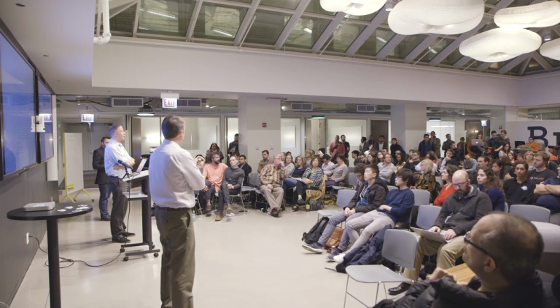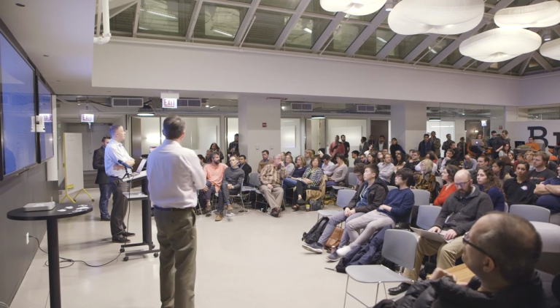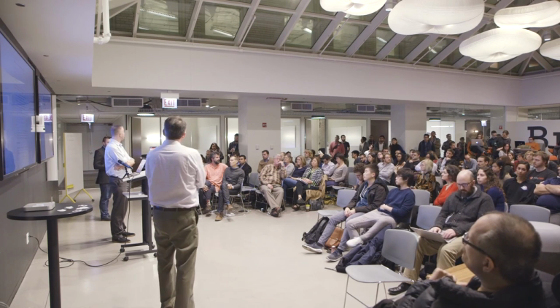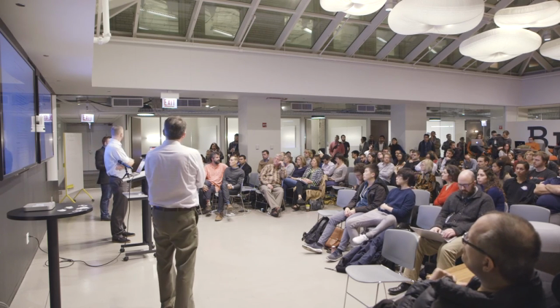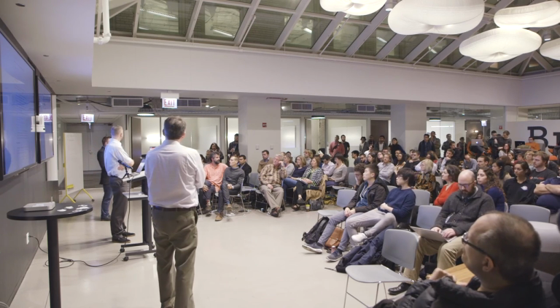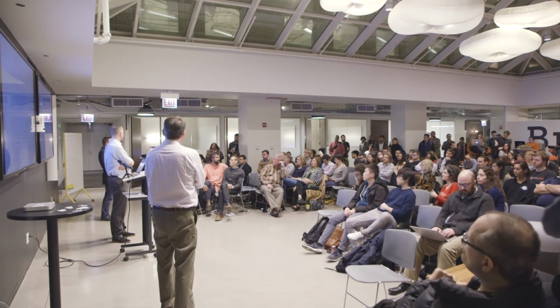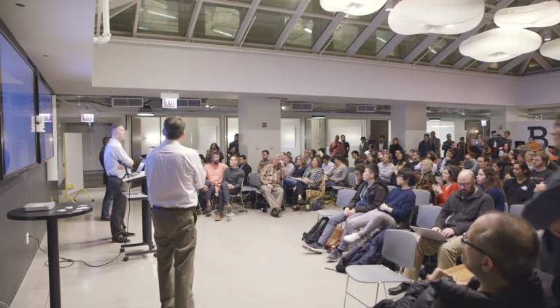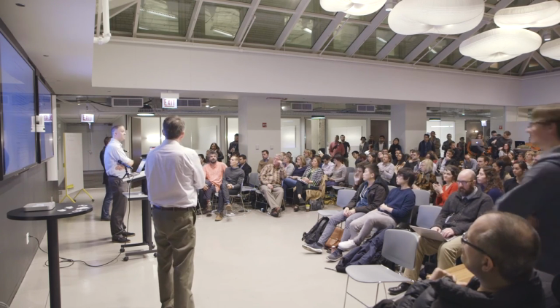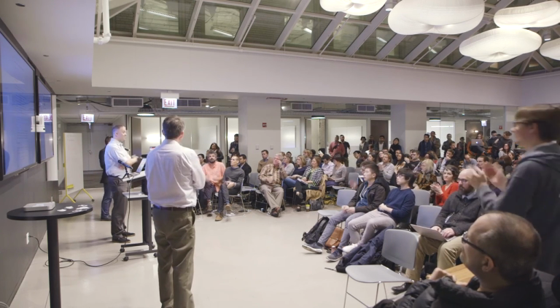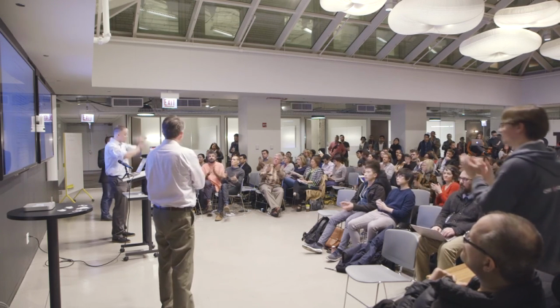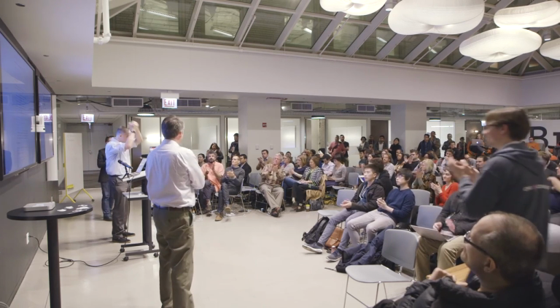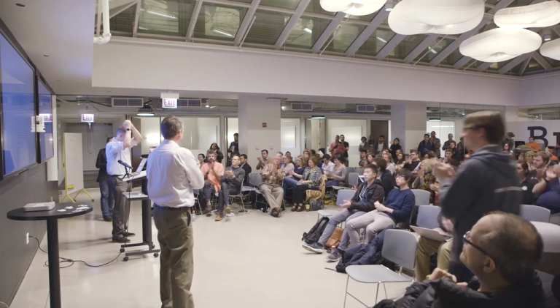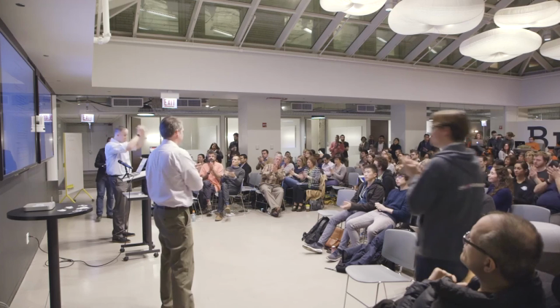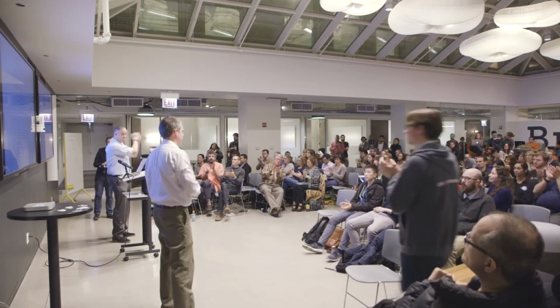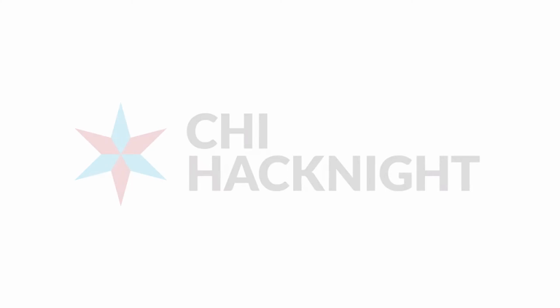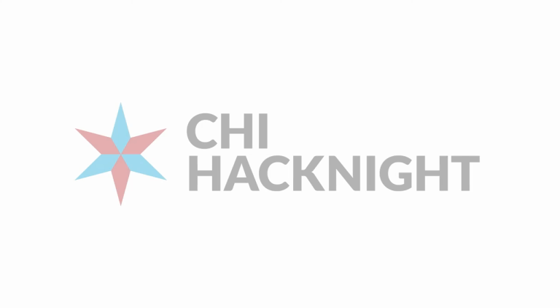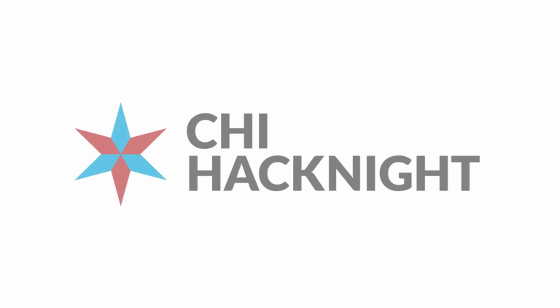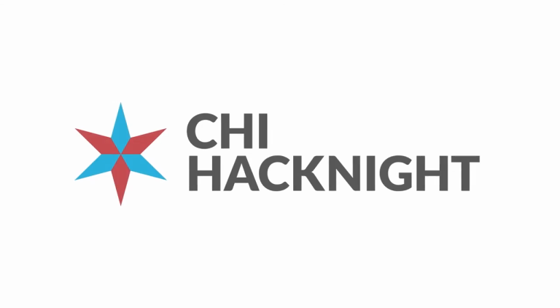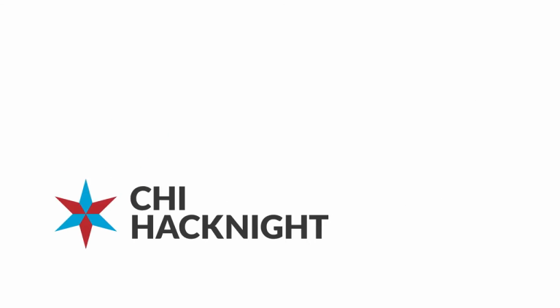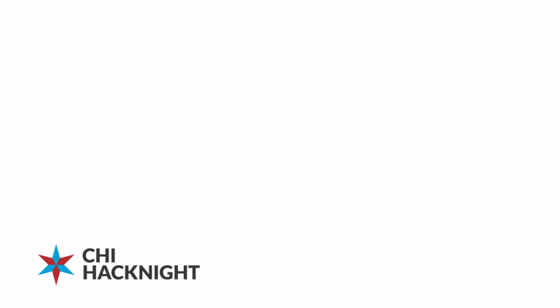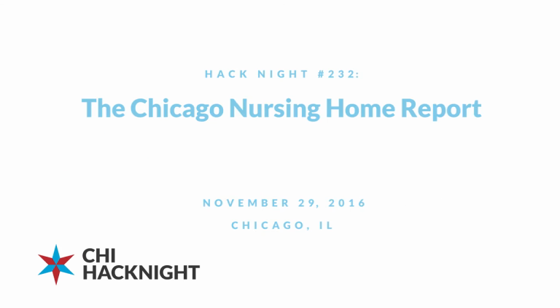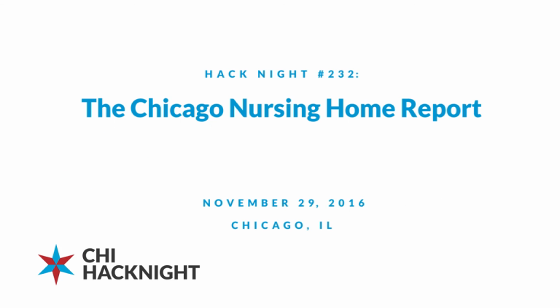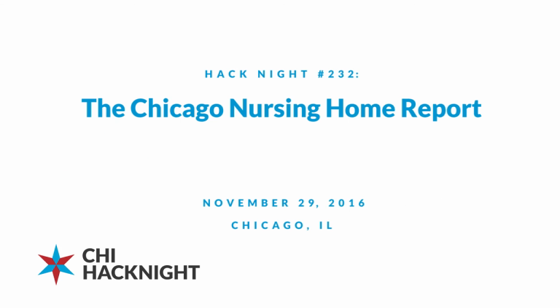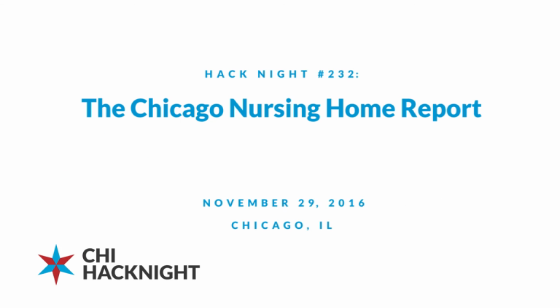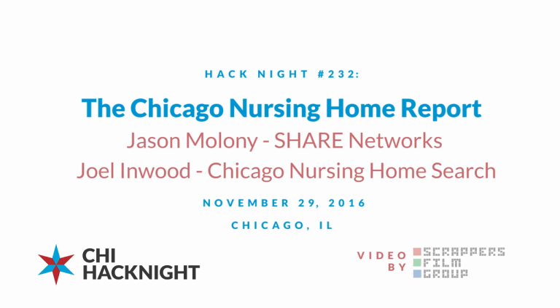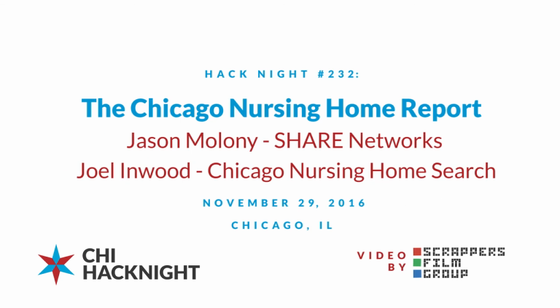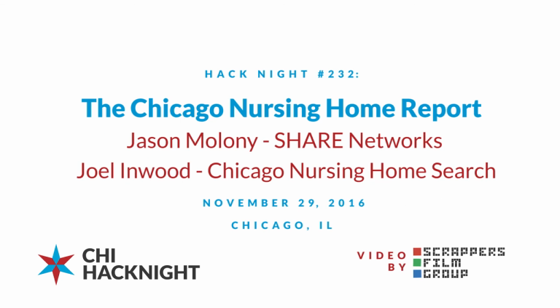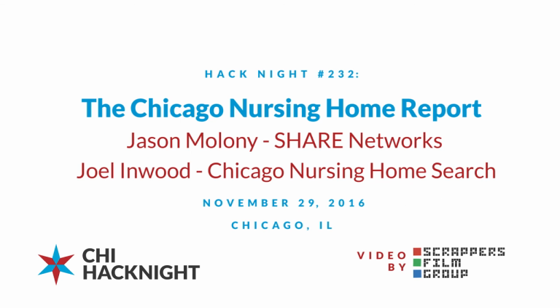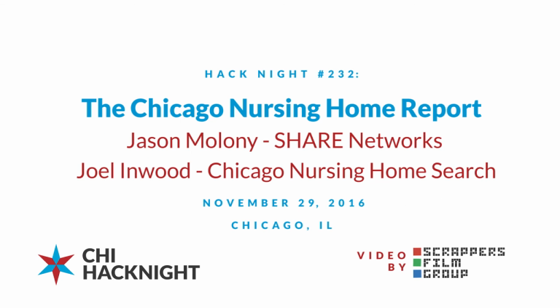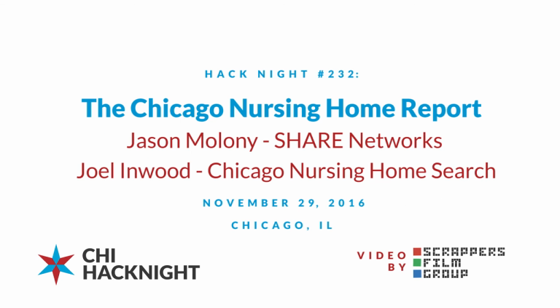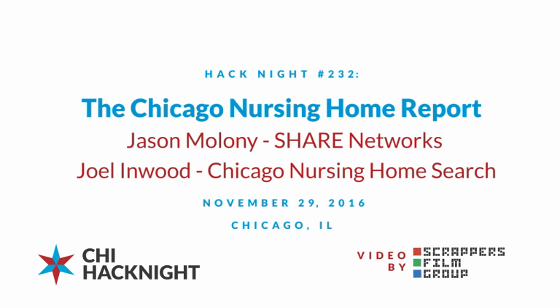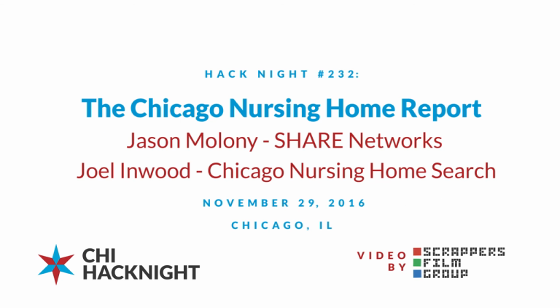All right, let's give a hand for our presenters. Thank you.